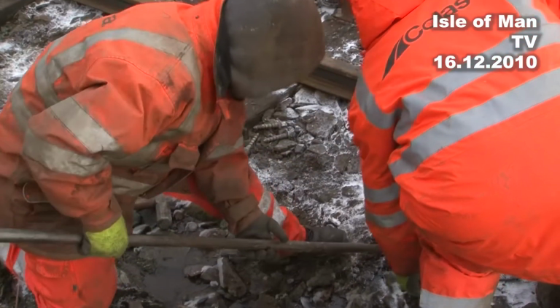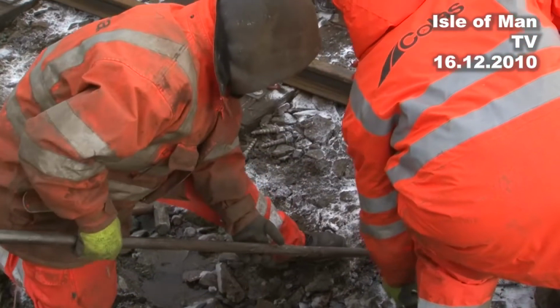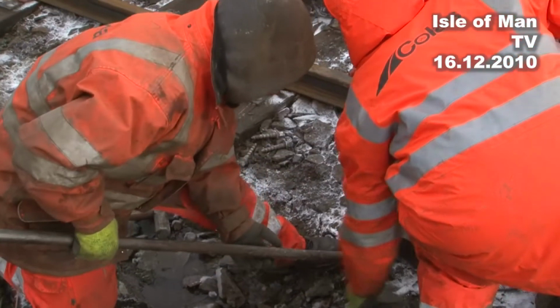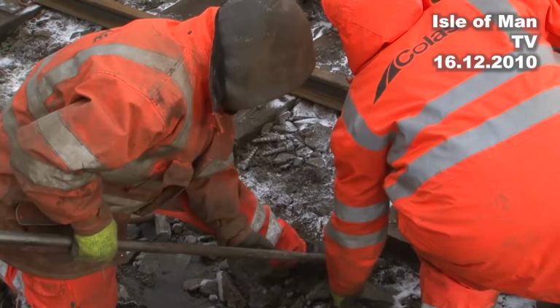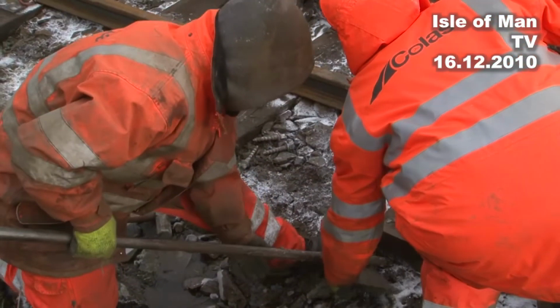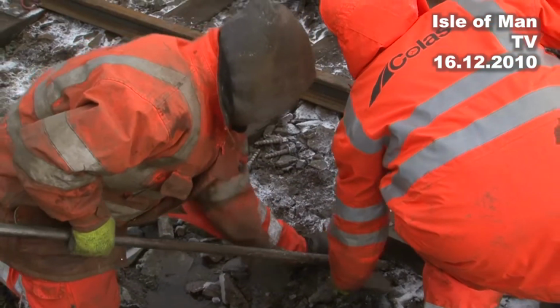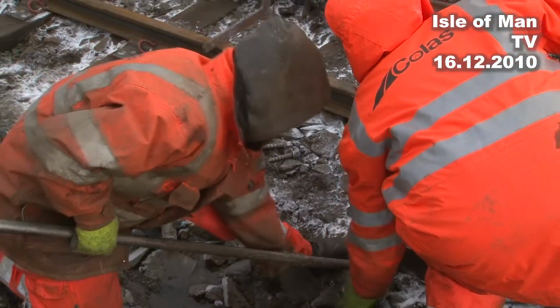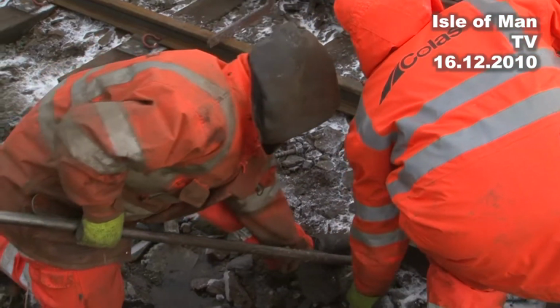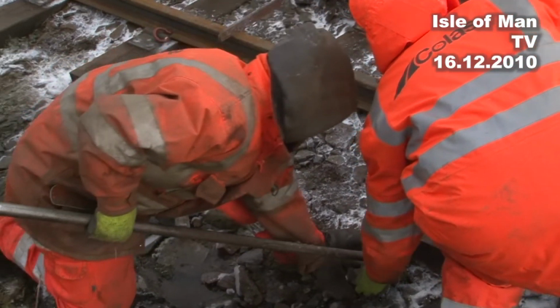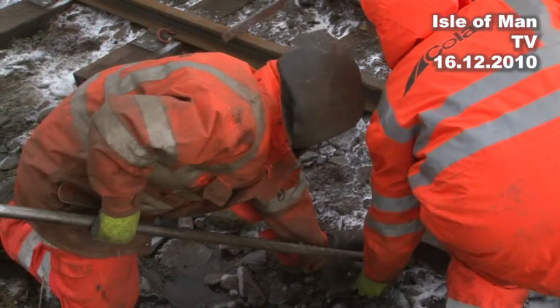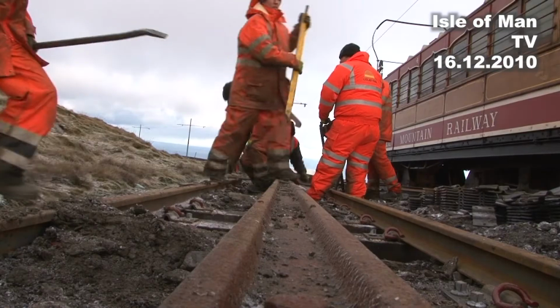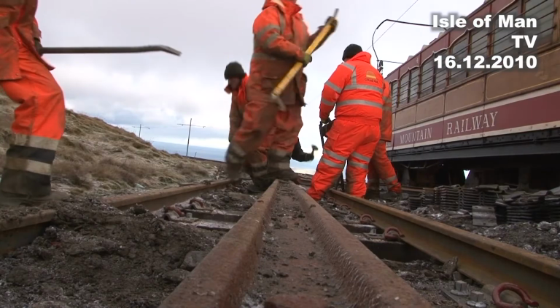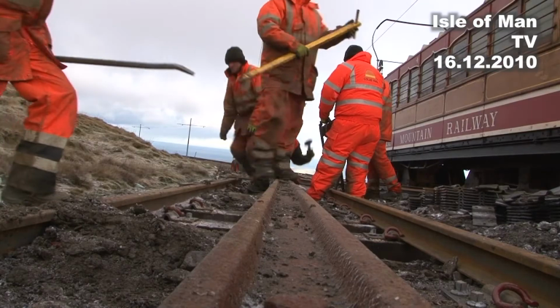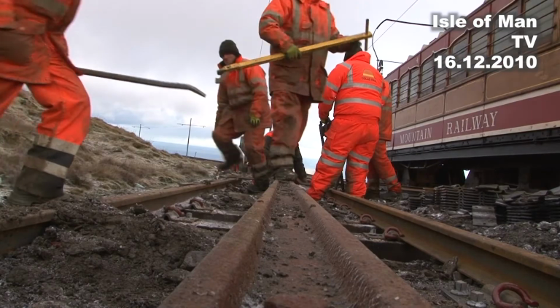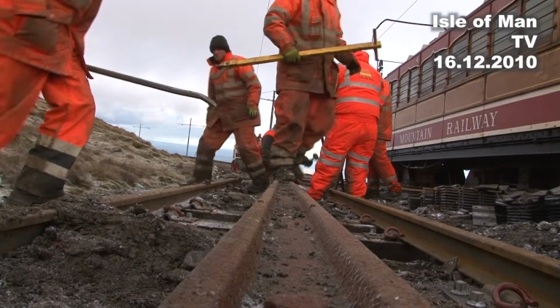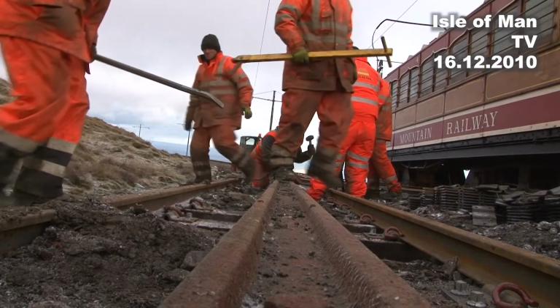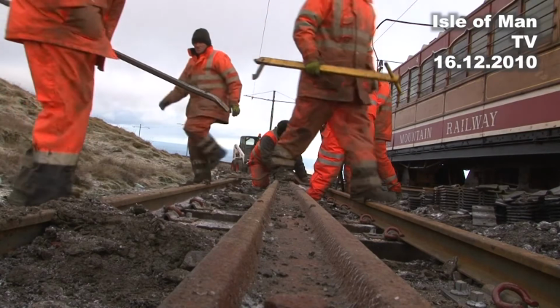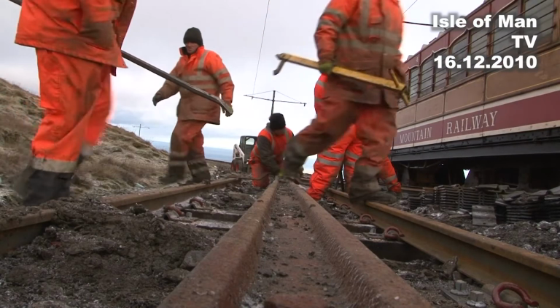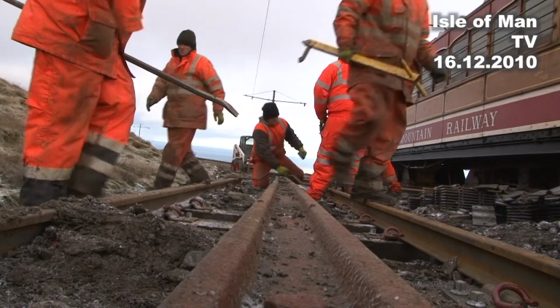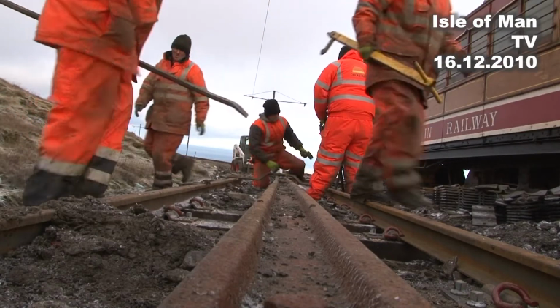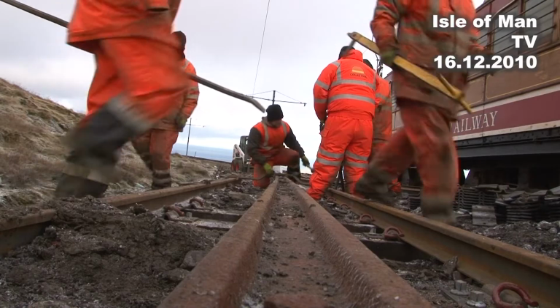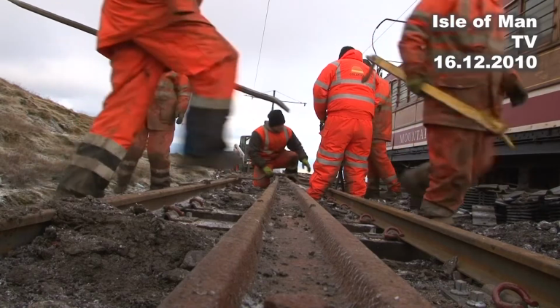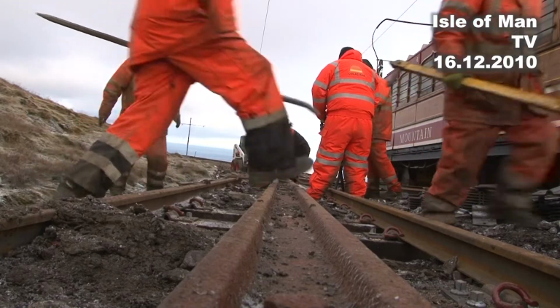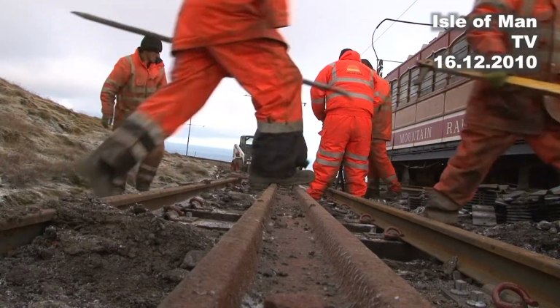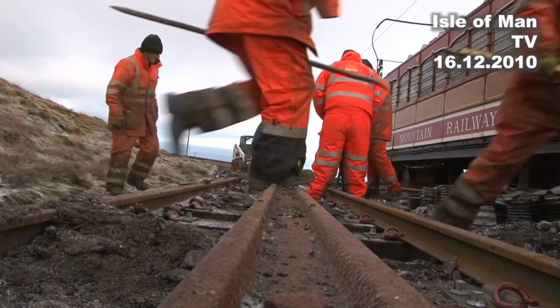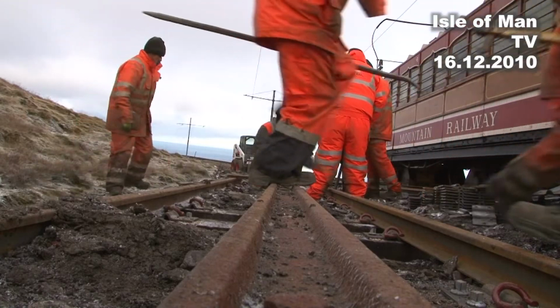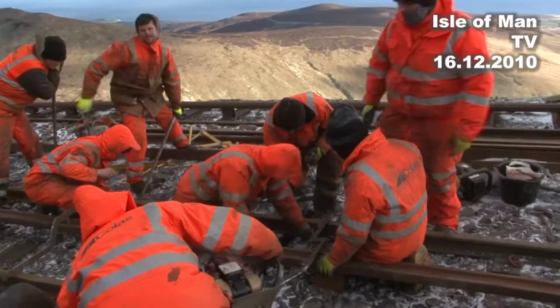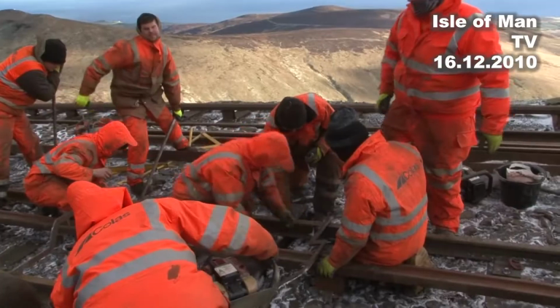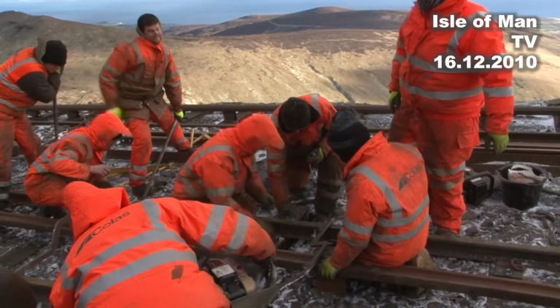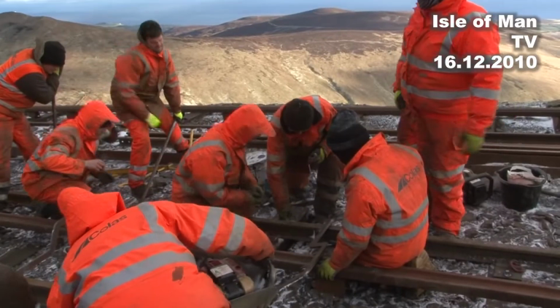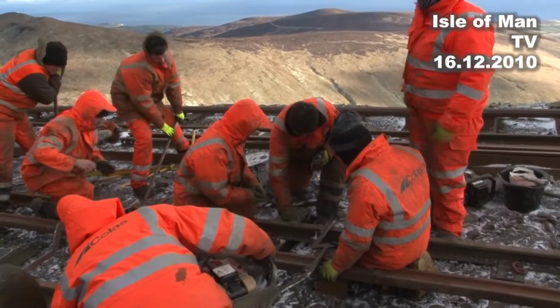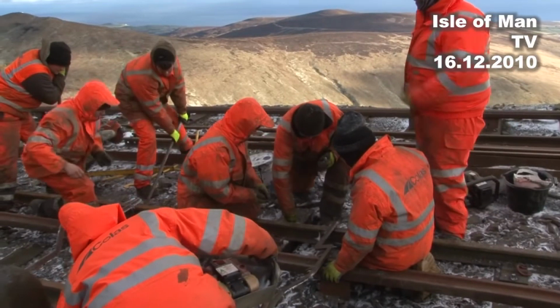Contractors say they're on track to have the work finished in time for the tourist season at Easter.